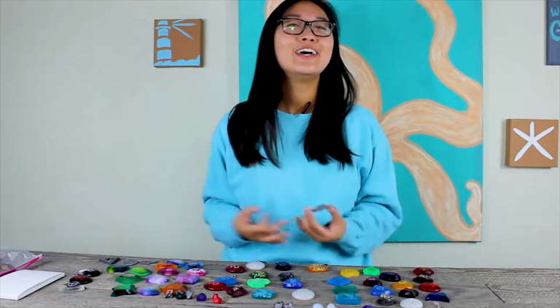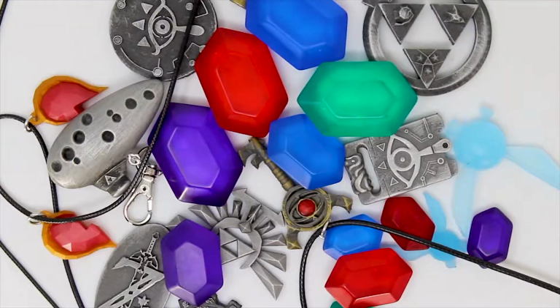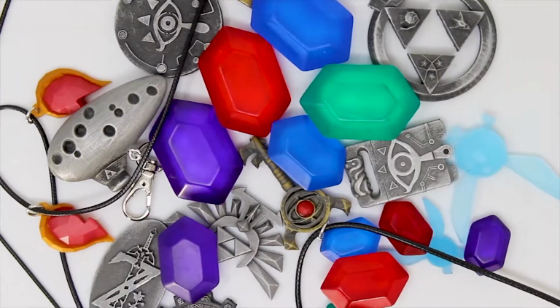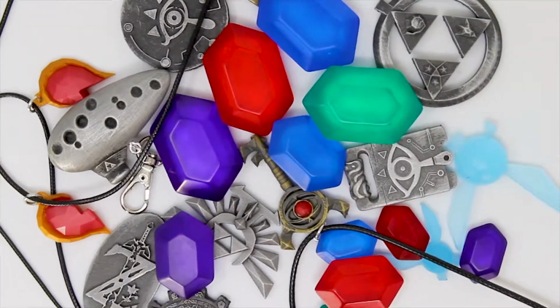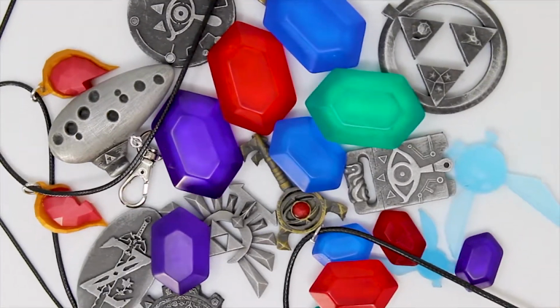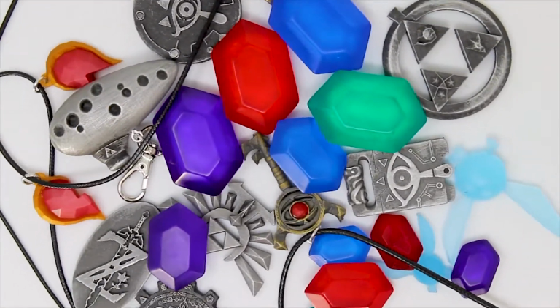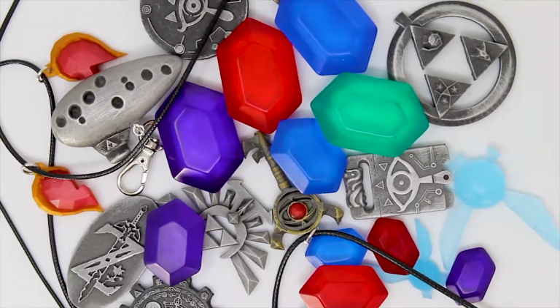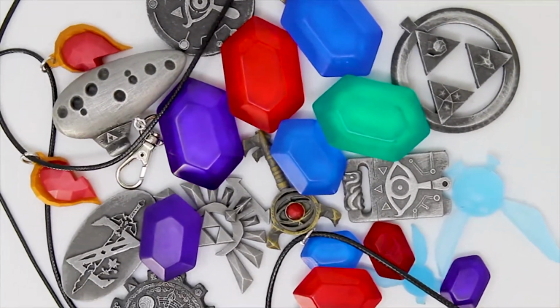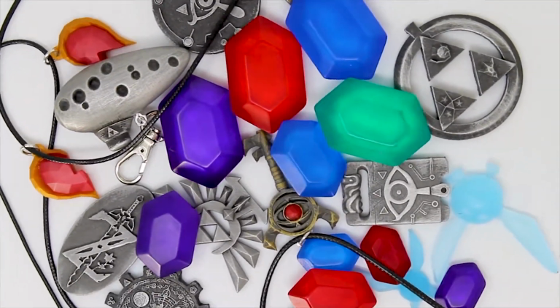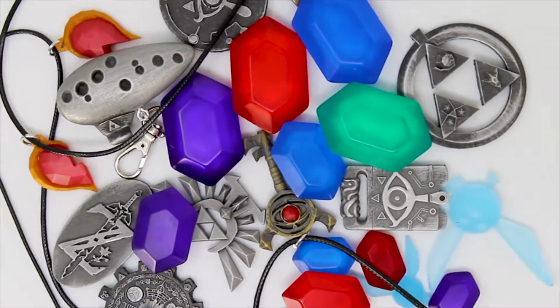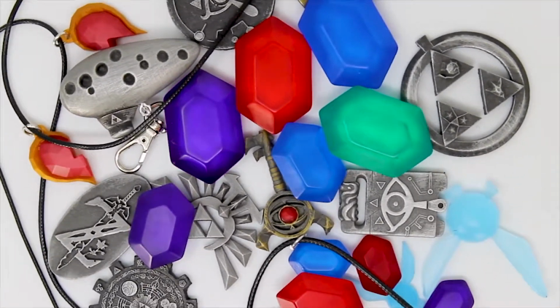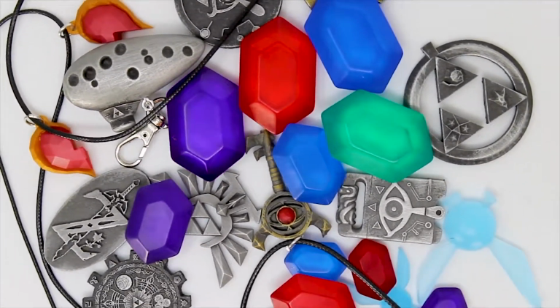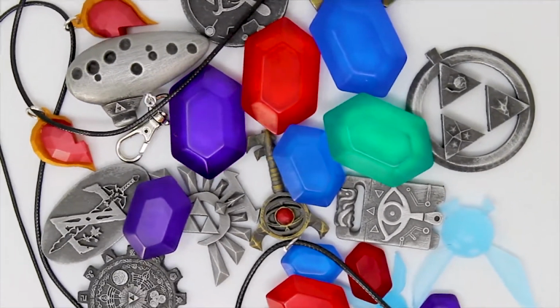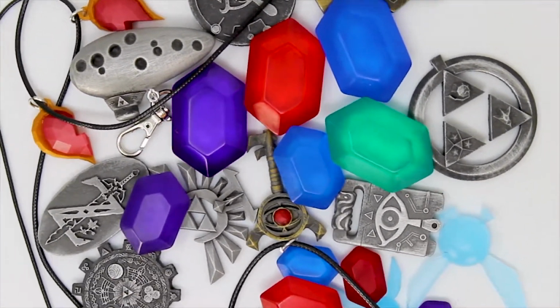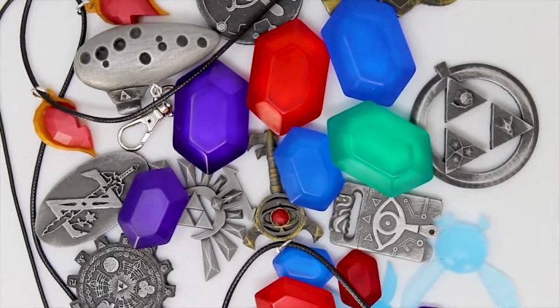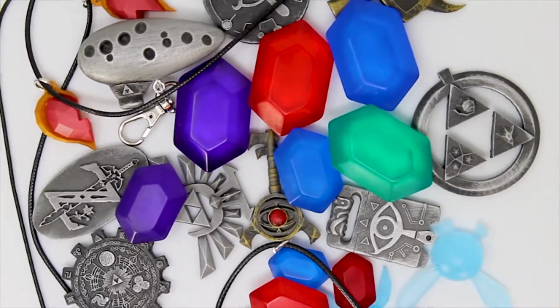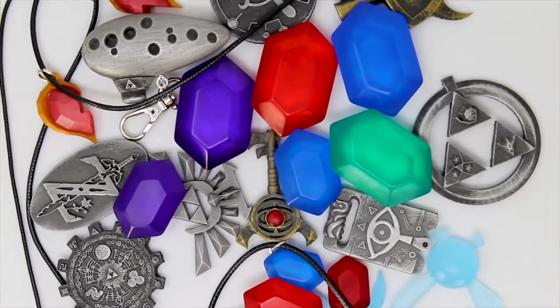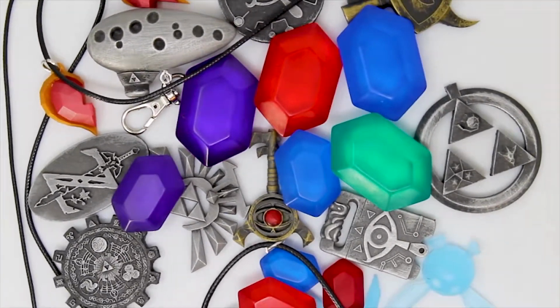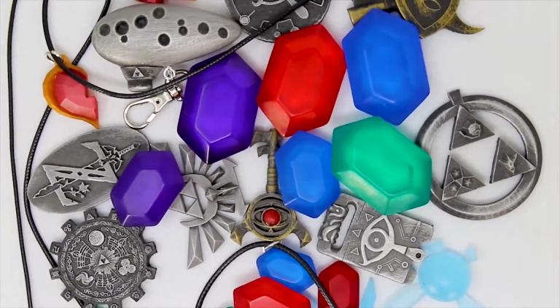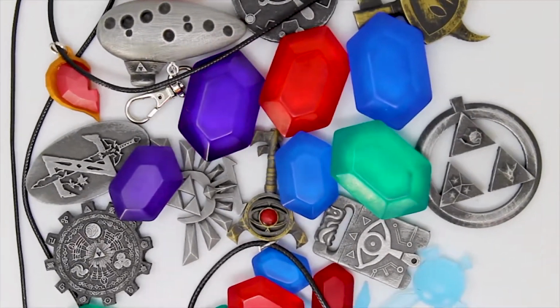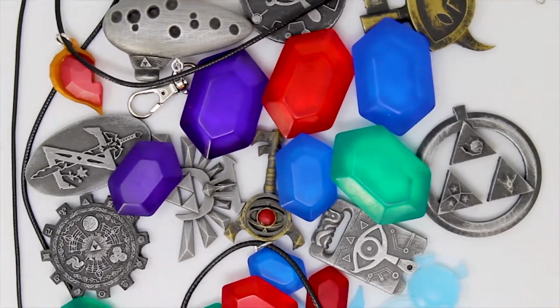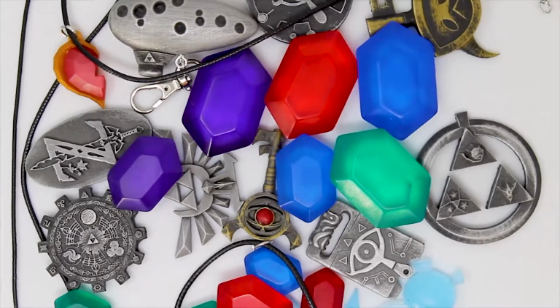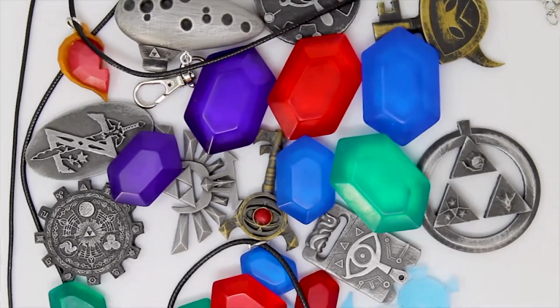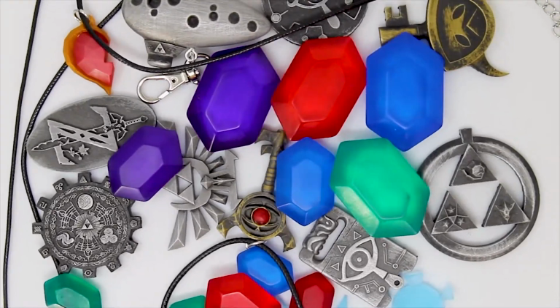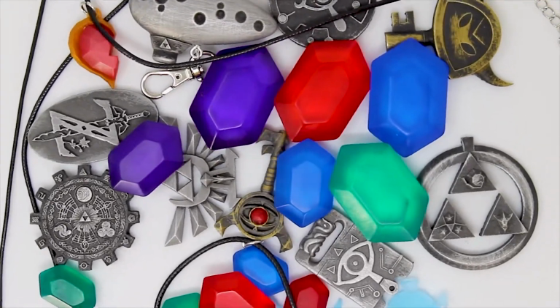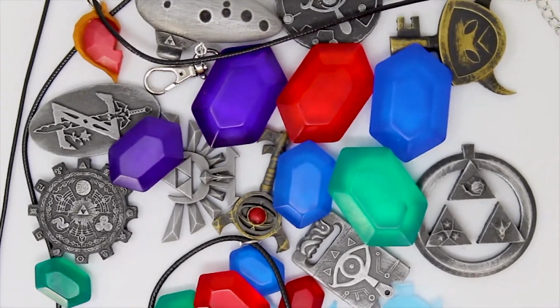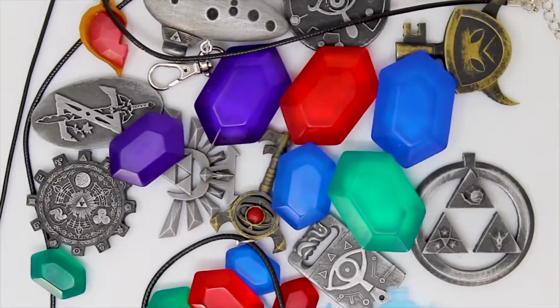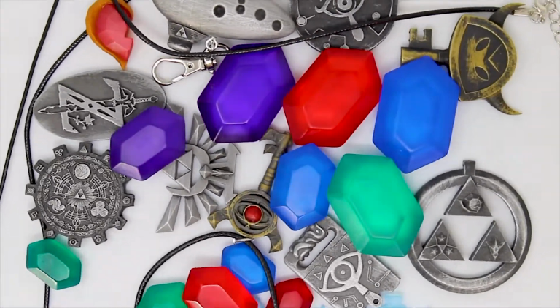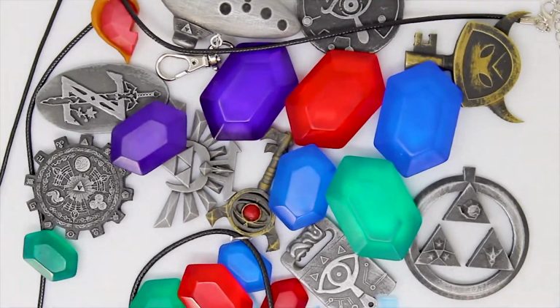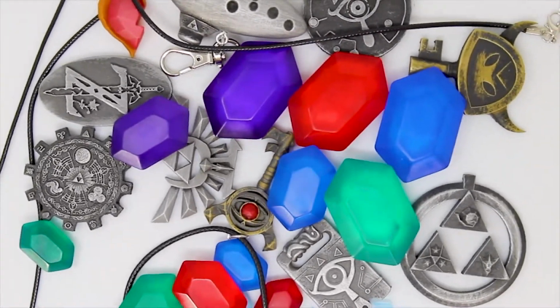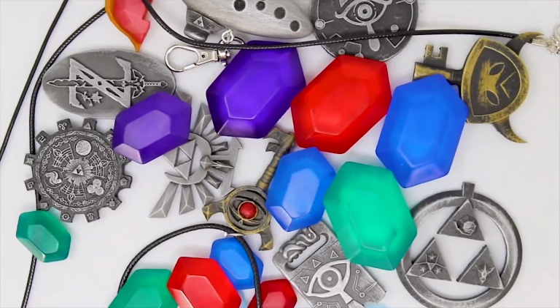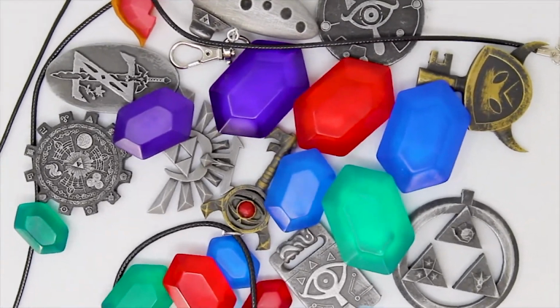We offer classic Zelda symbols and aged metallic finishes, and other colorful unique products like our variety of rupees and glow-in-the-dark heart containers.